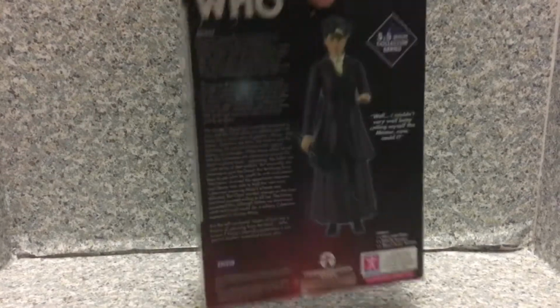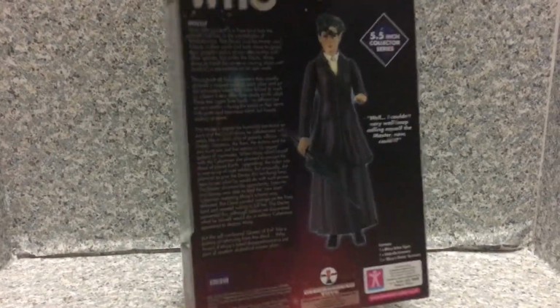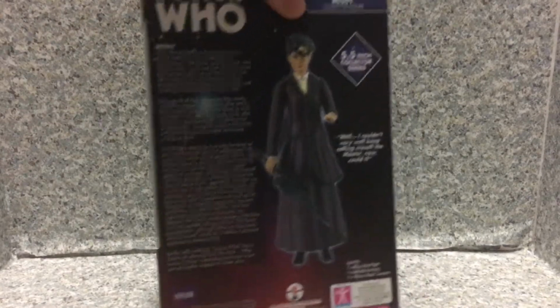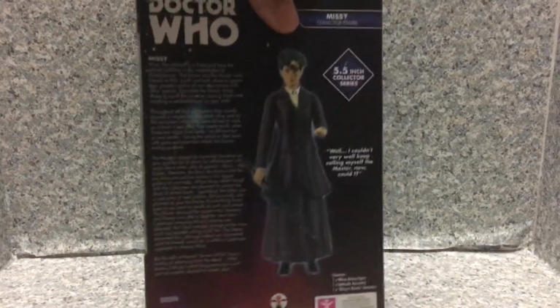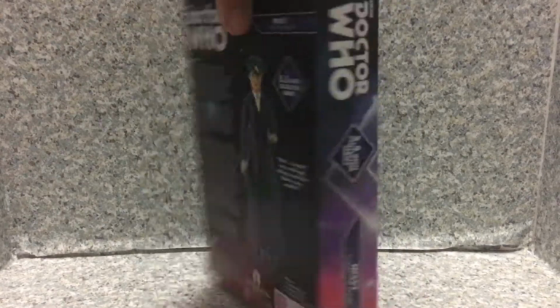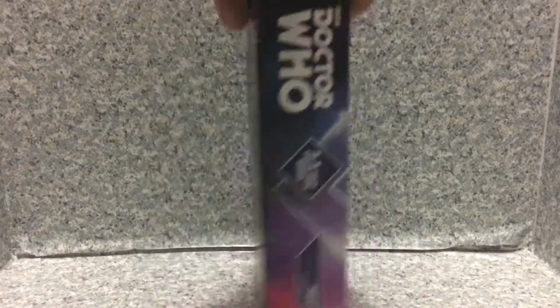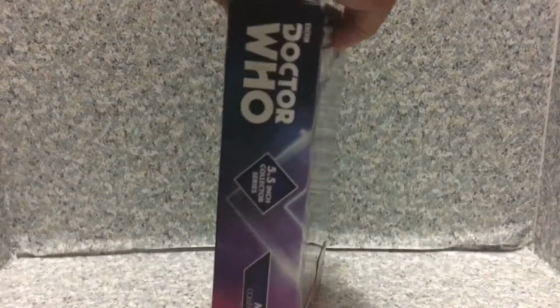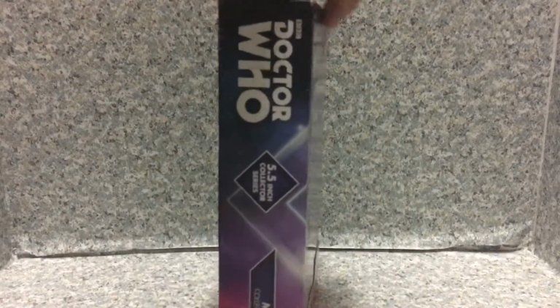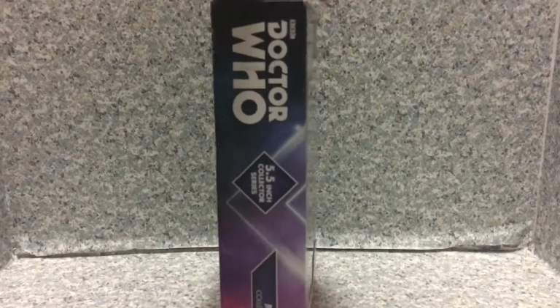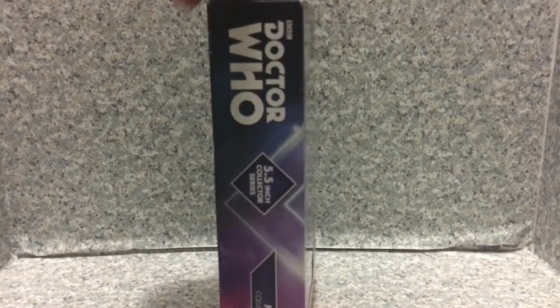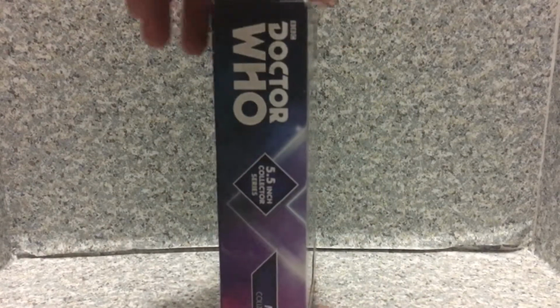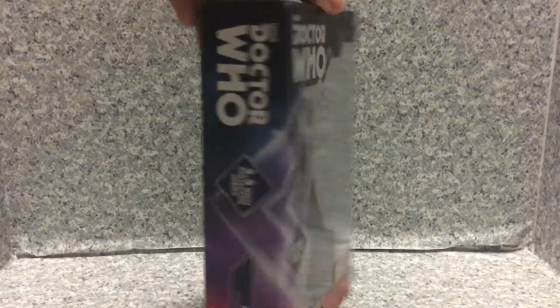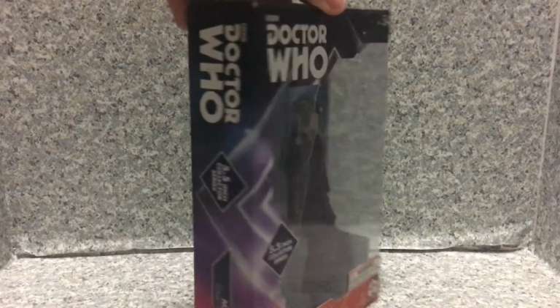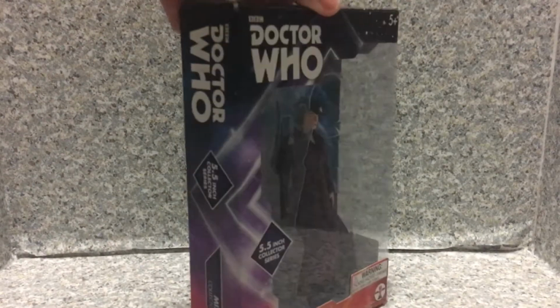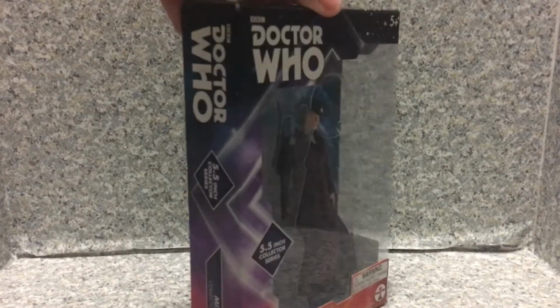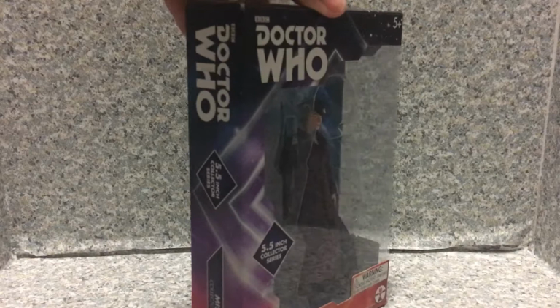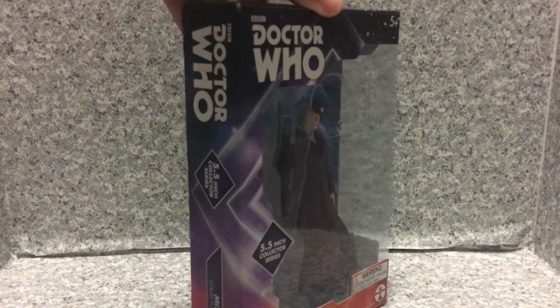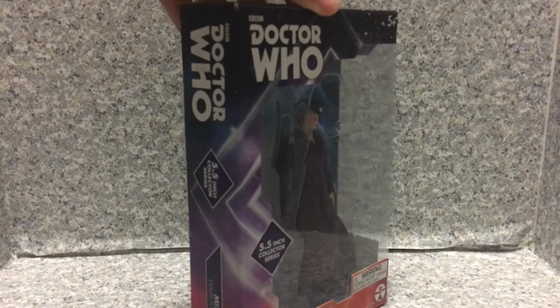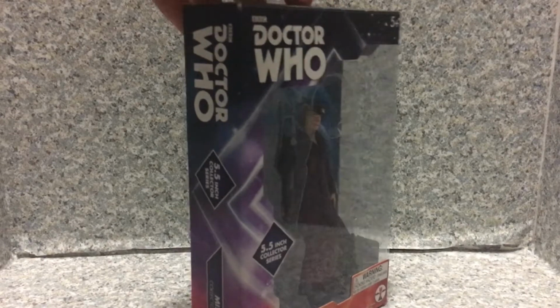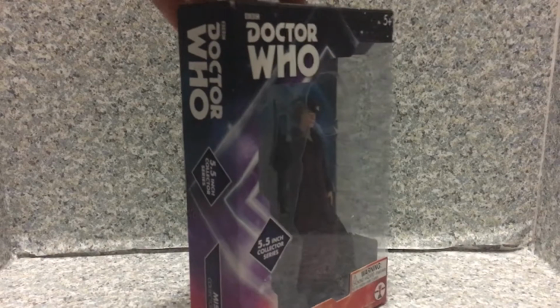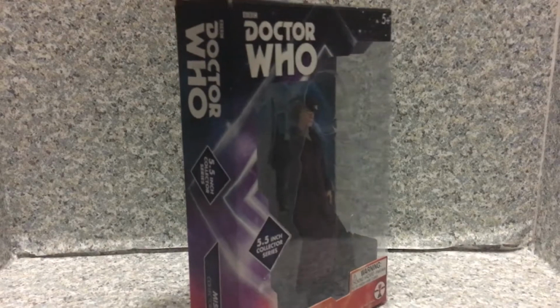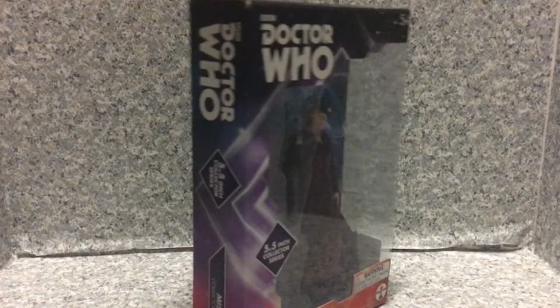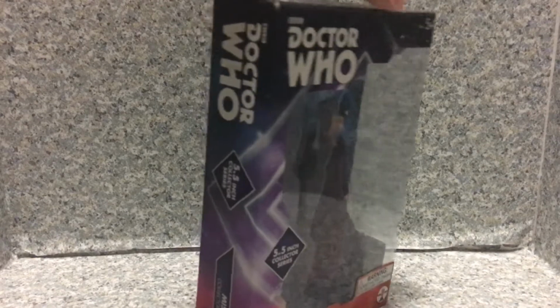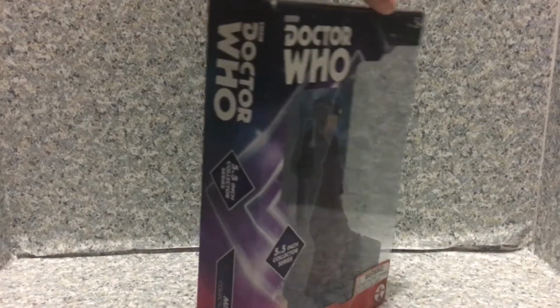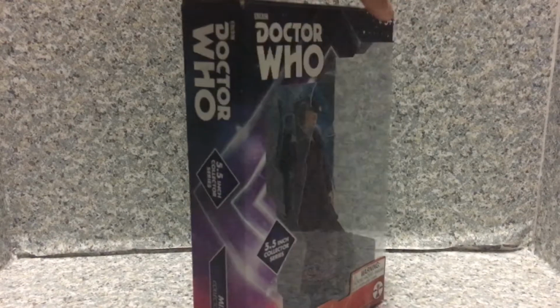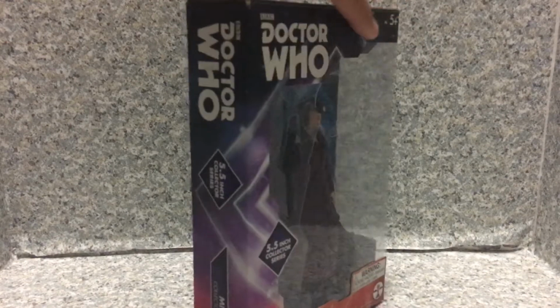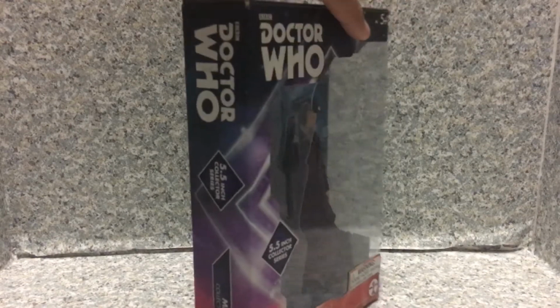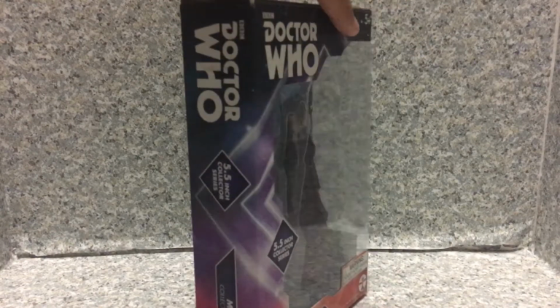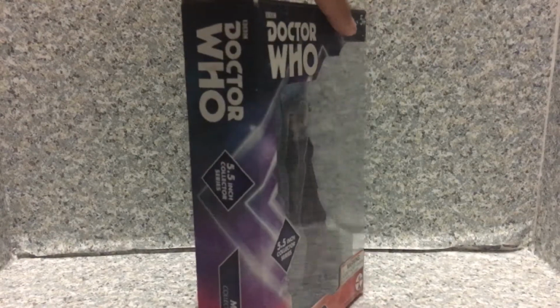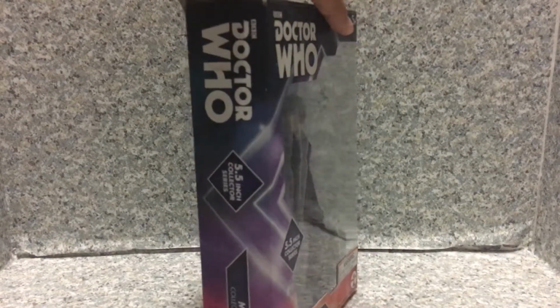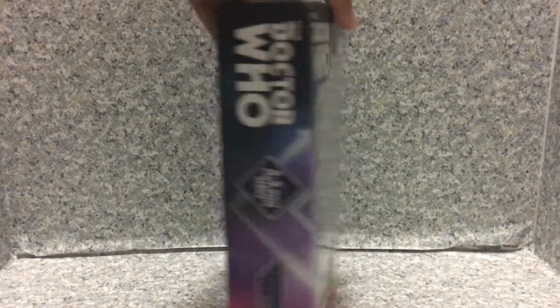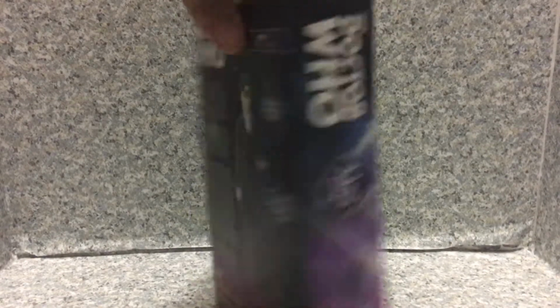I really do like the packaging — it reminds me of the old Star Wars The Black Series packaging.